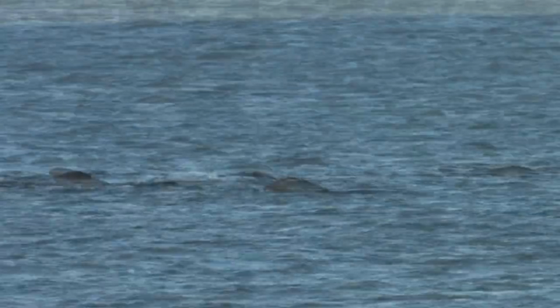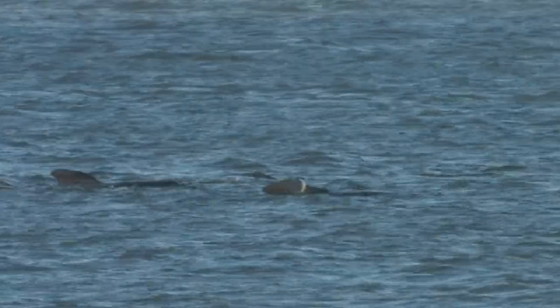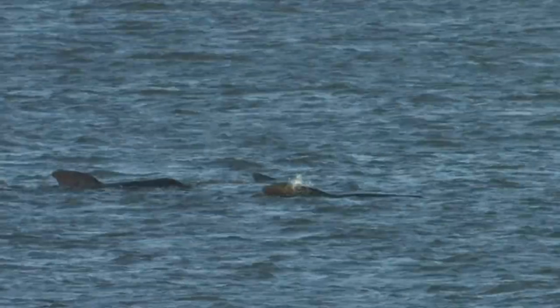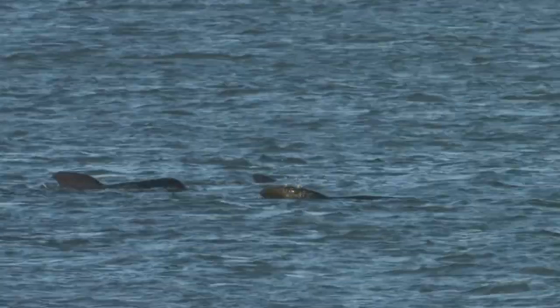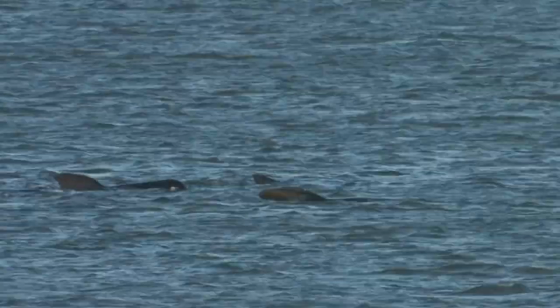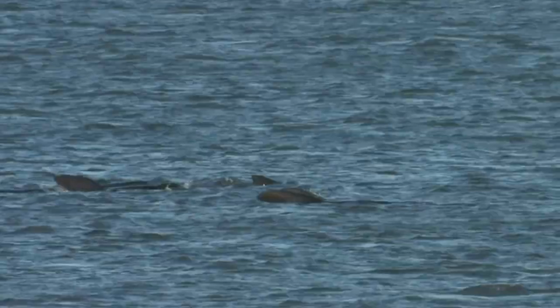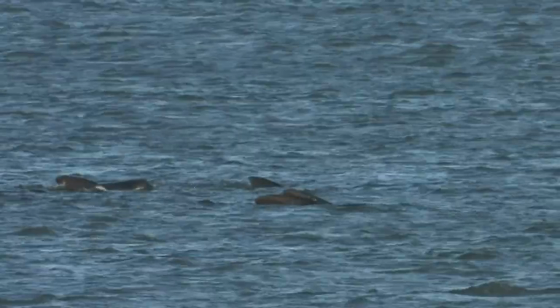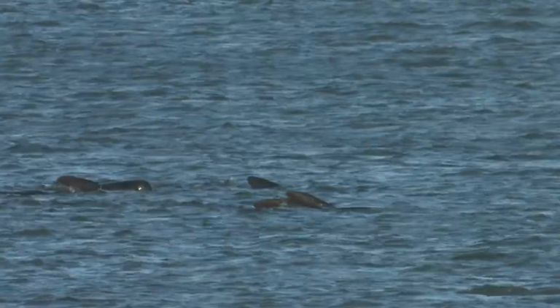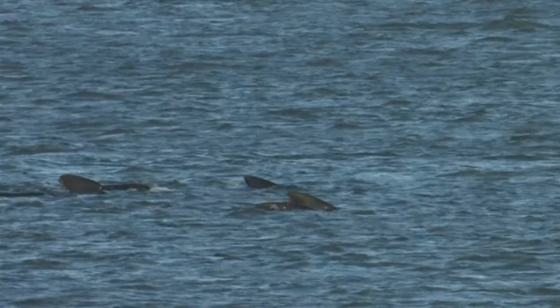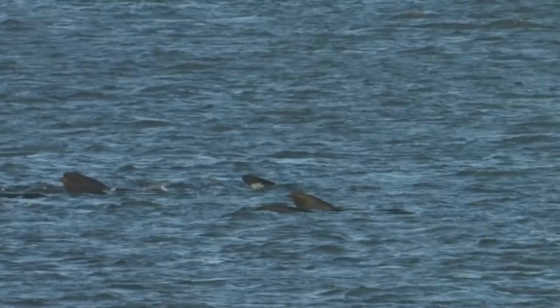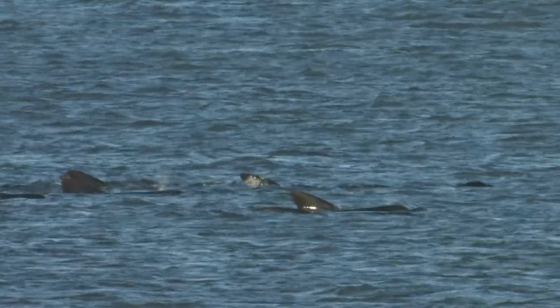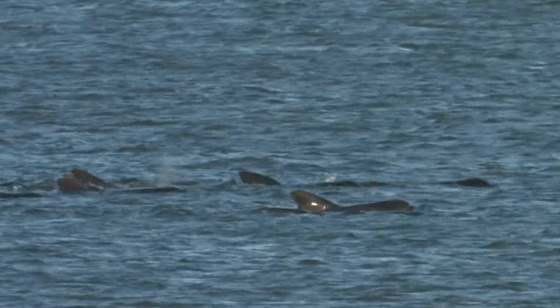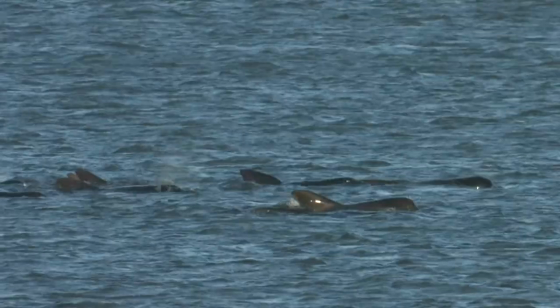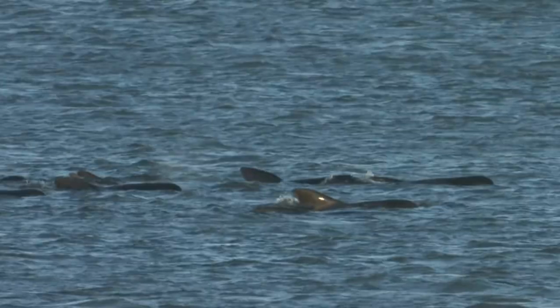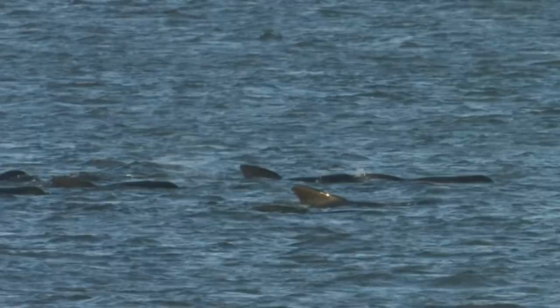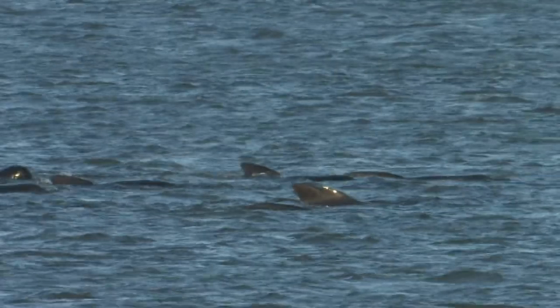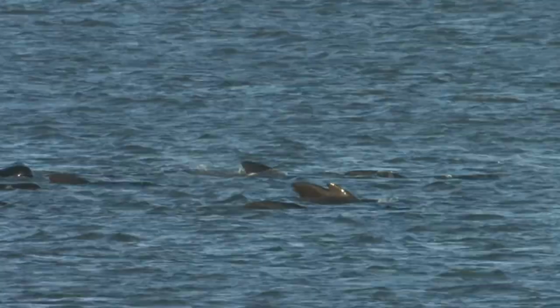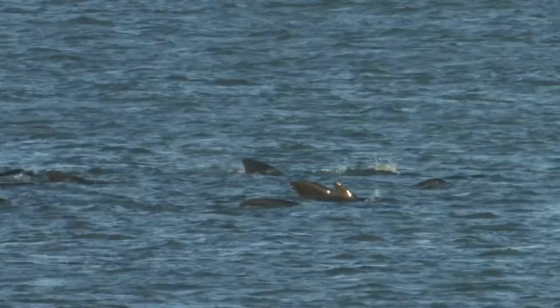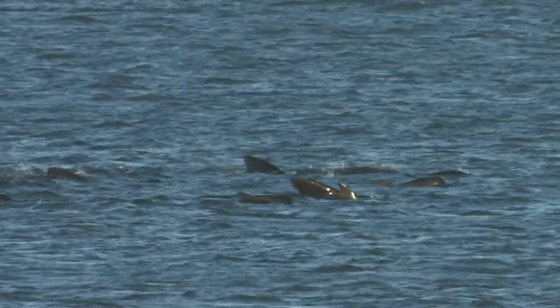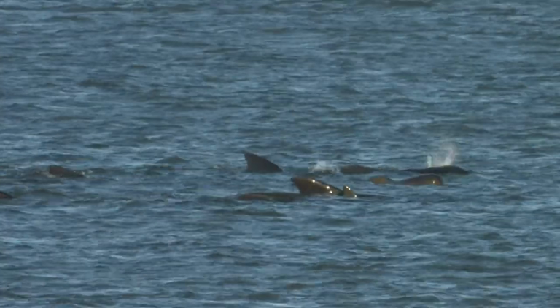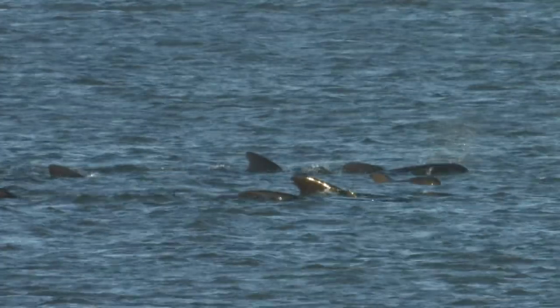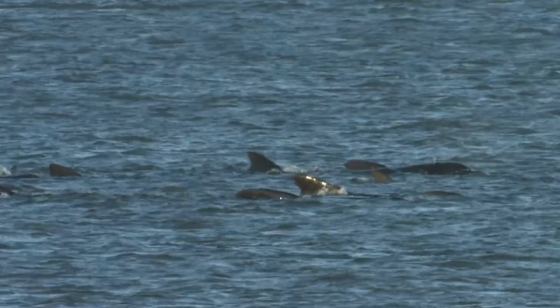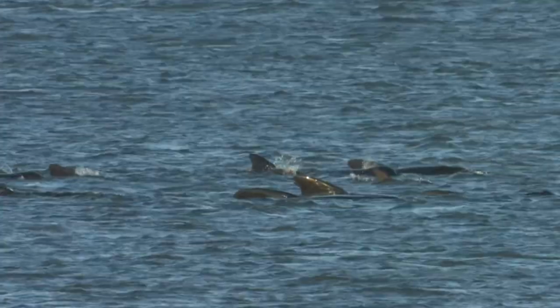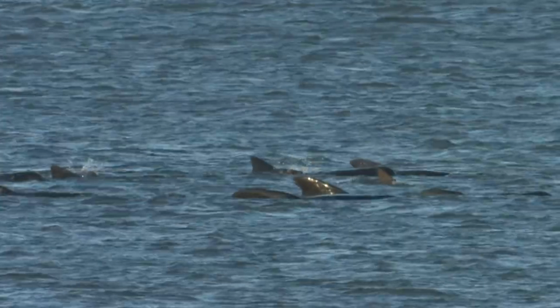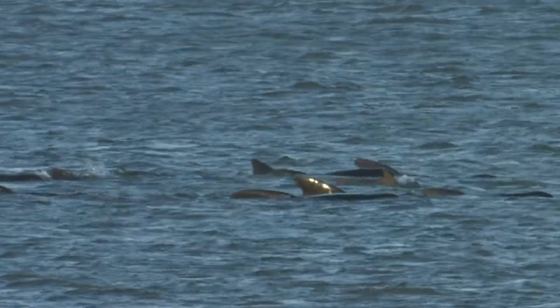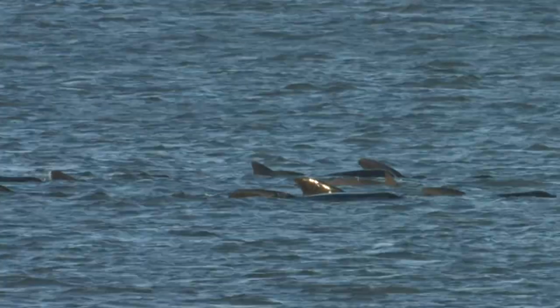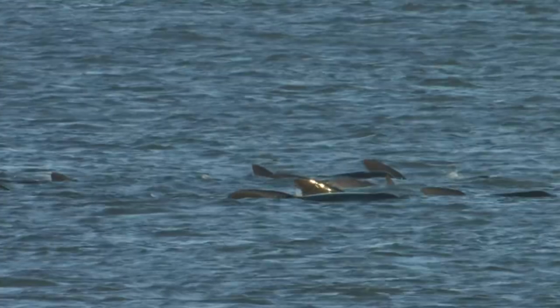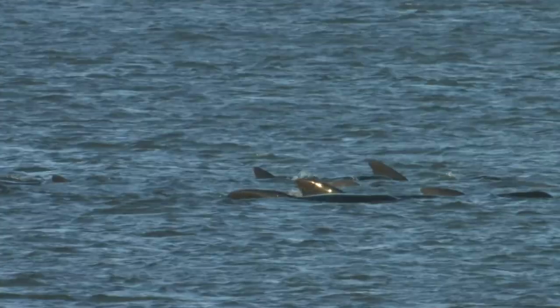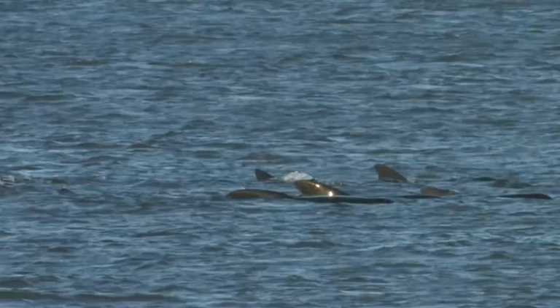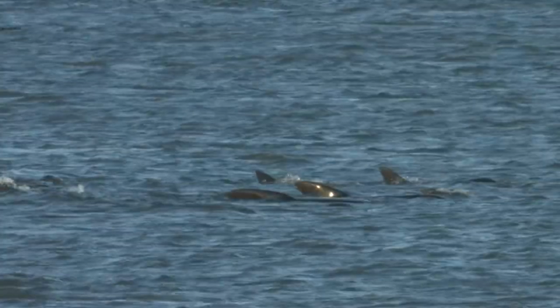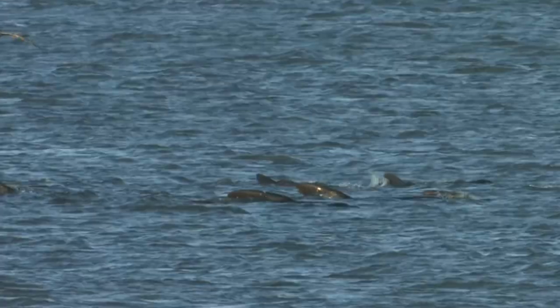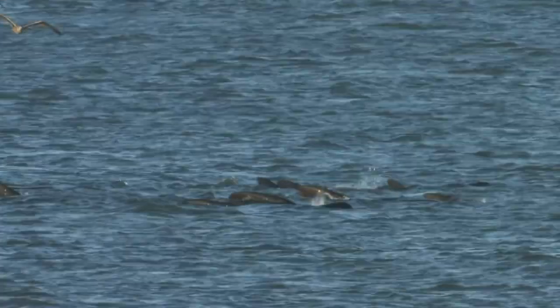When surfacing, the large bulbous head appears first, followed by the back and dorsal fin.